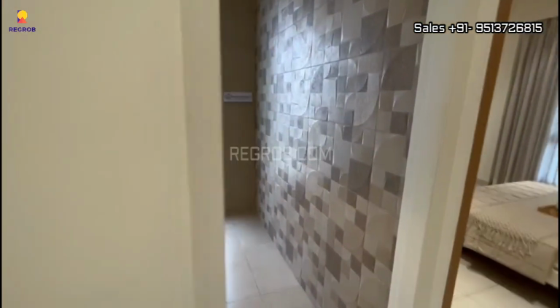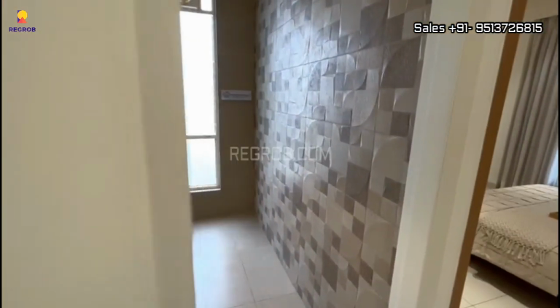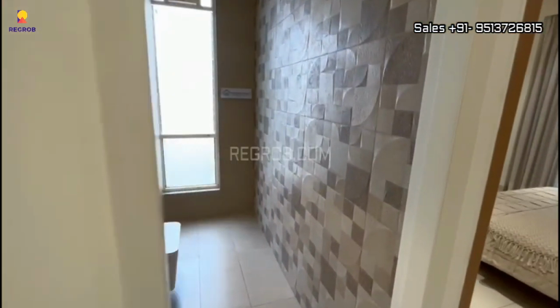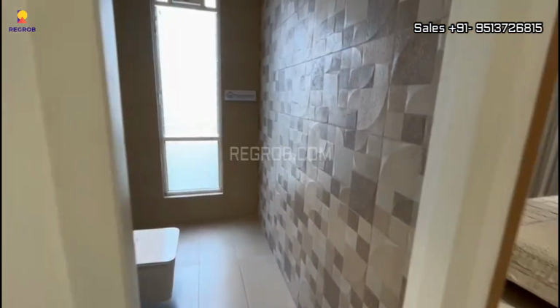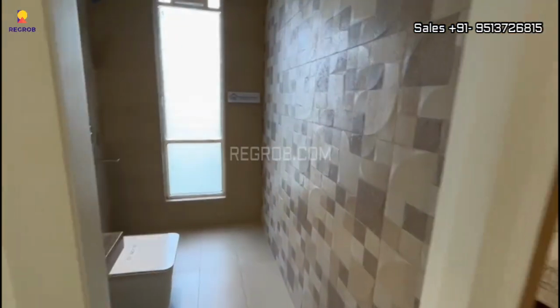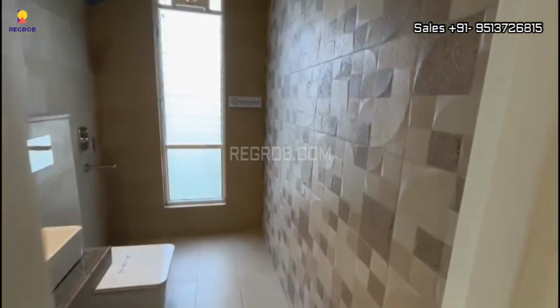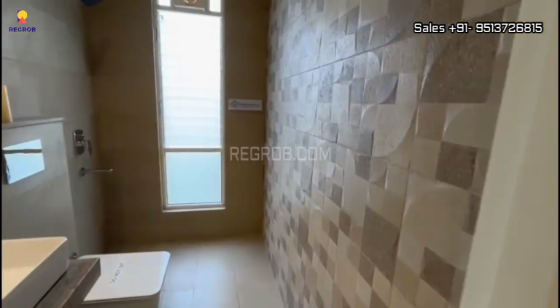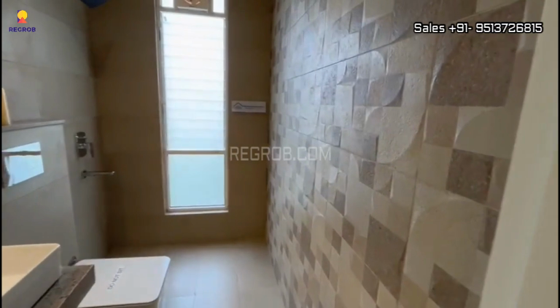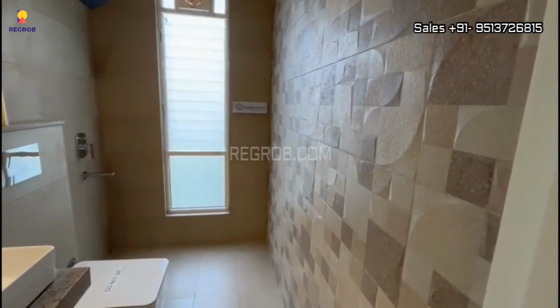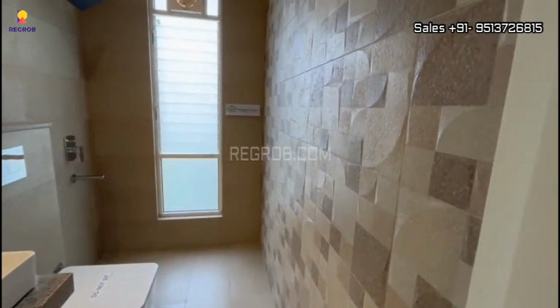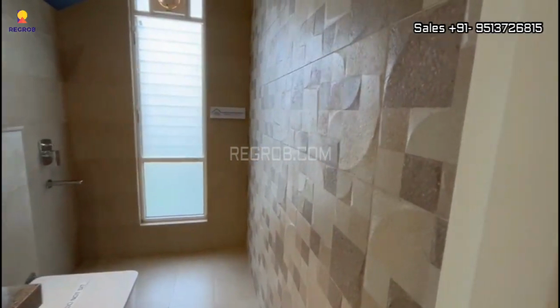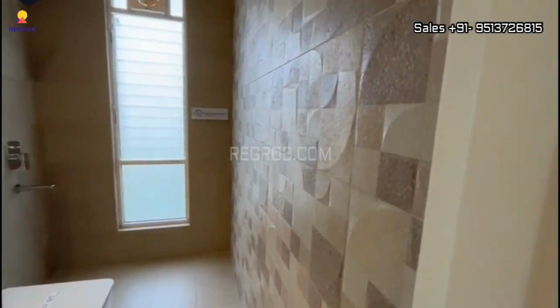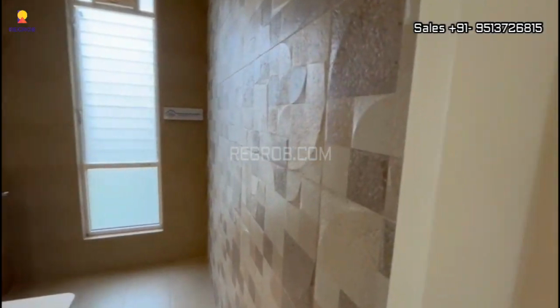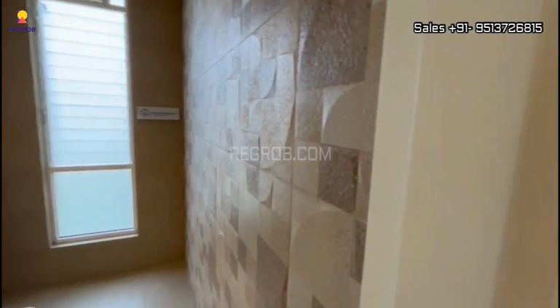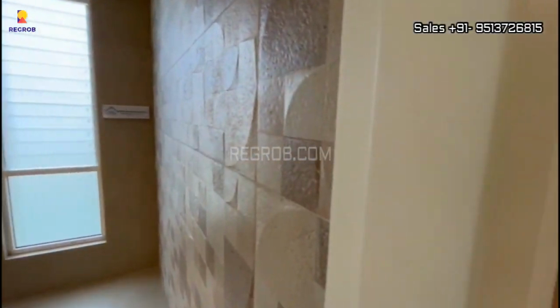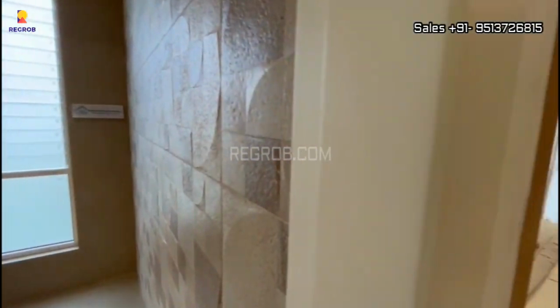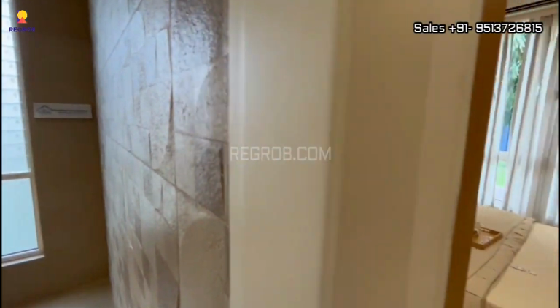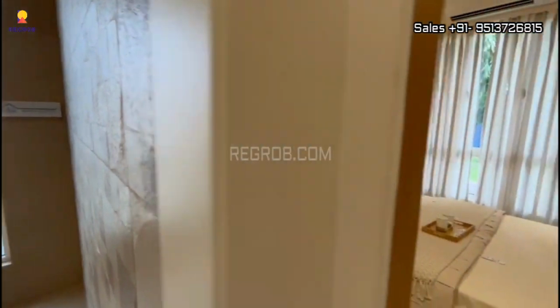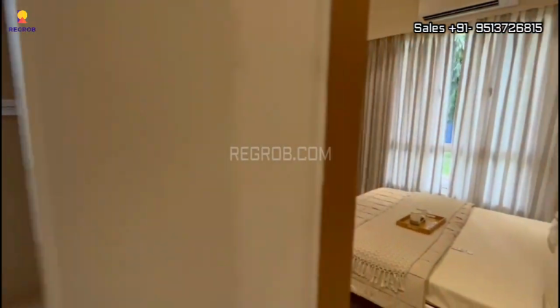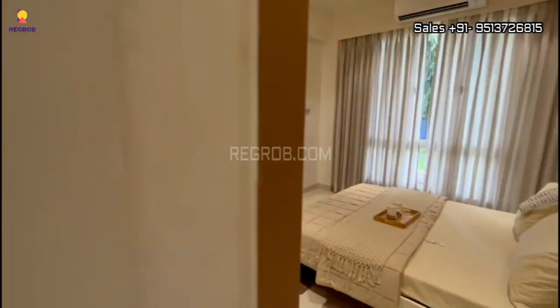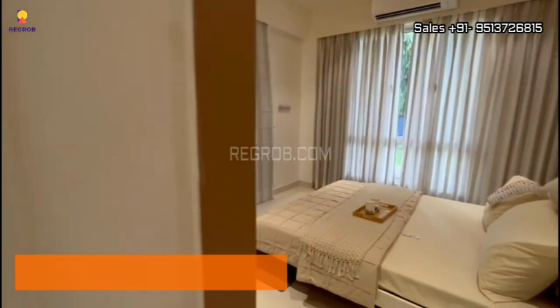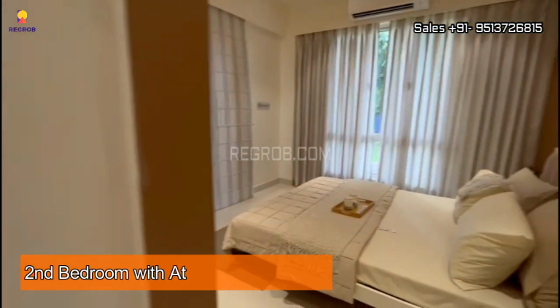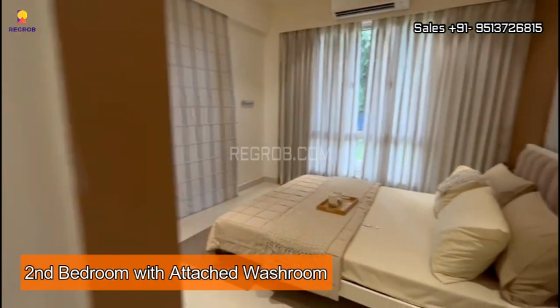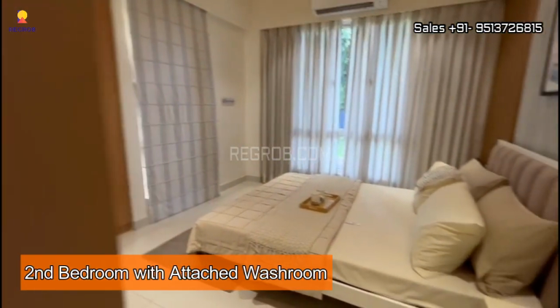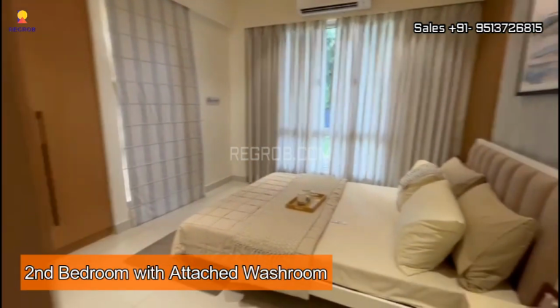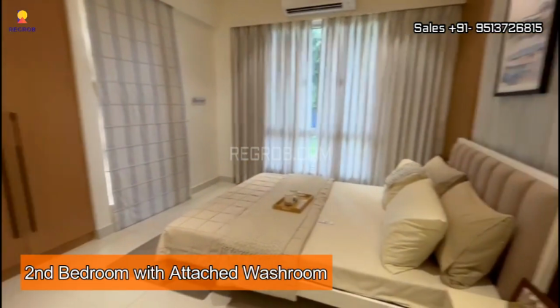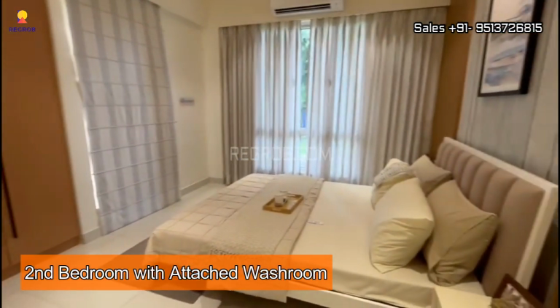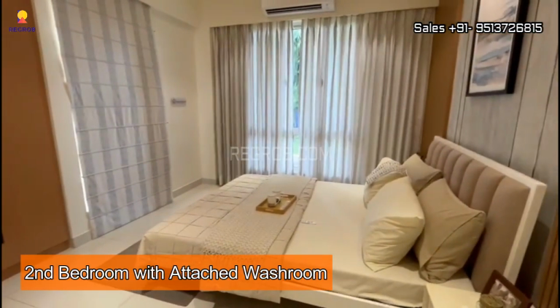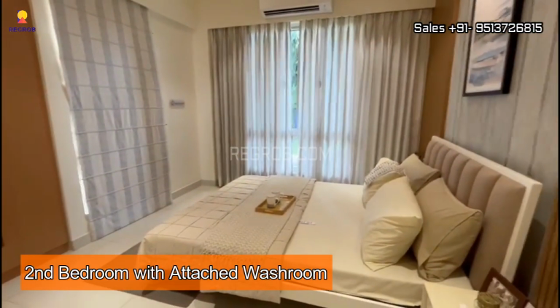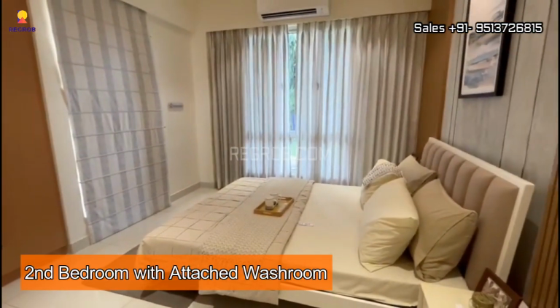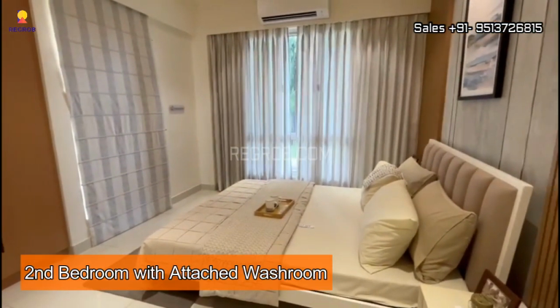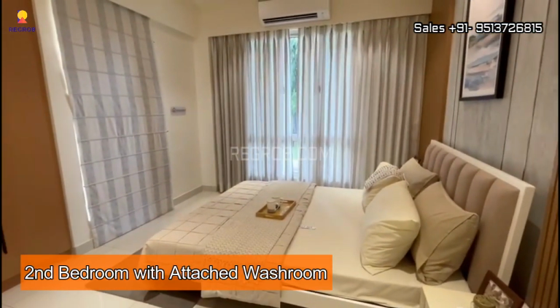Next we have the second bedroom of this flat, and it comes with an attached washroom.